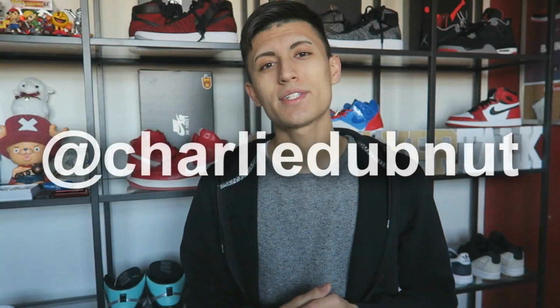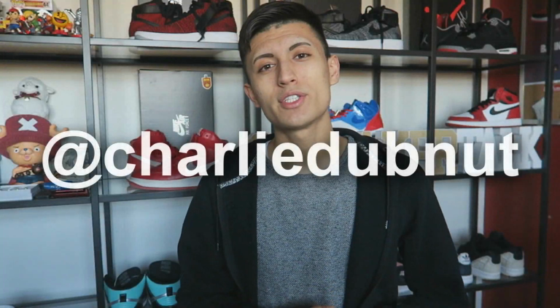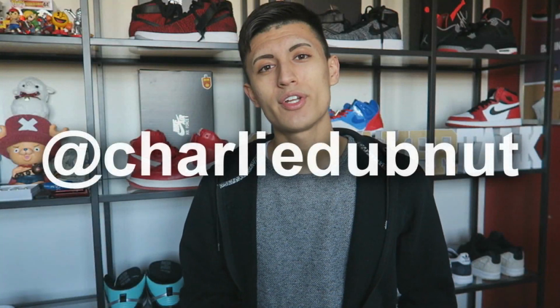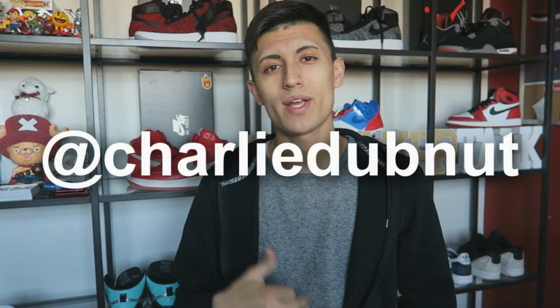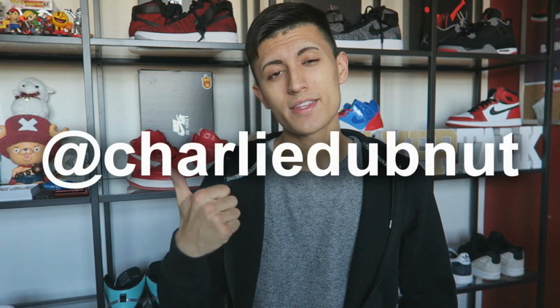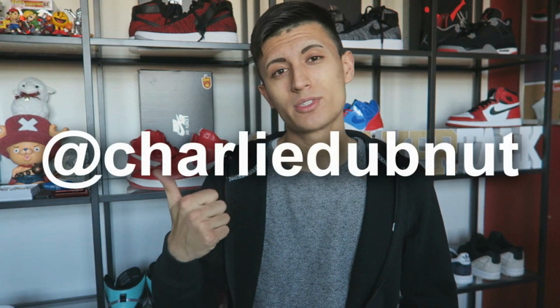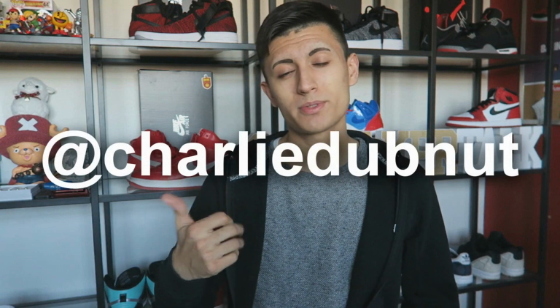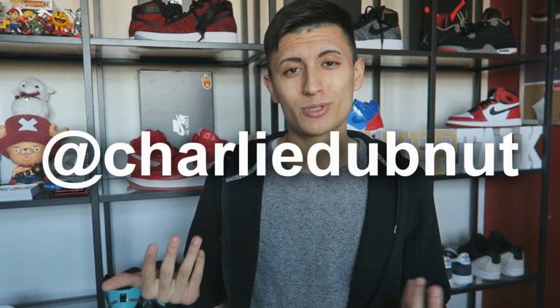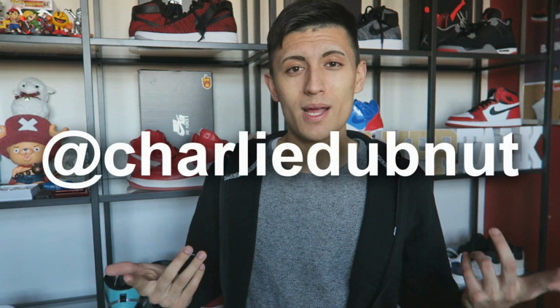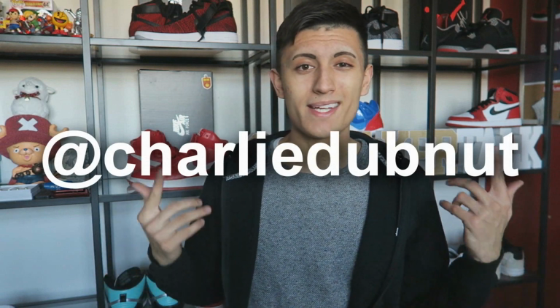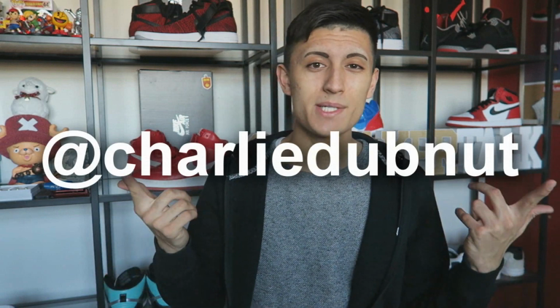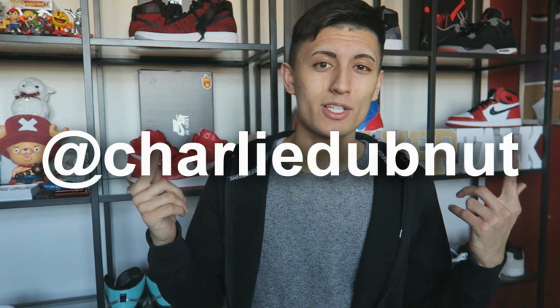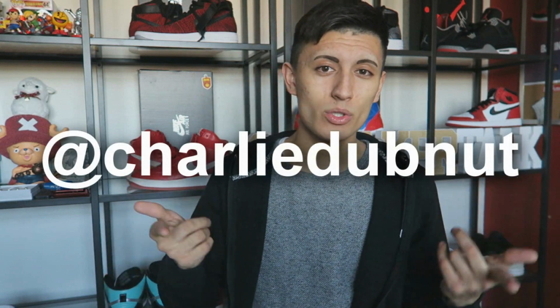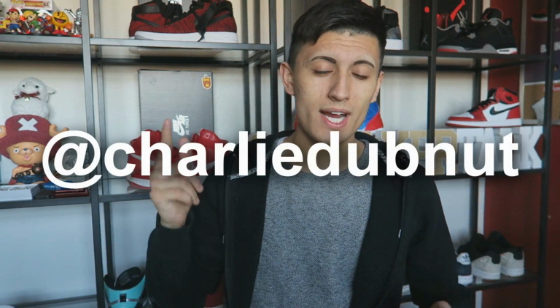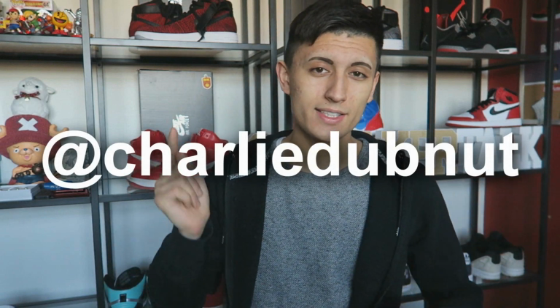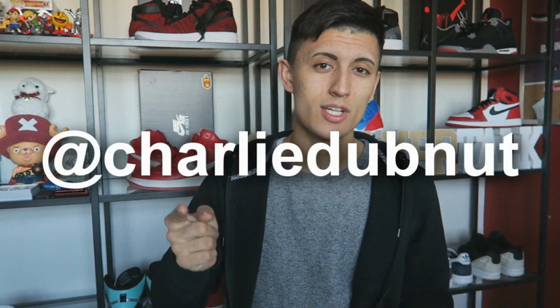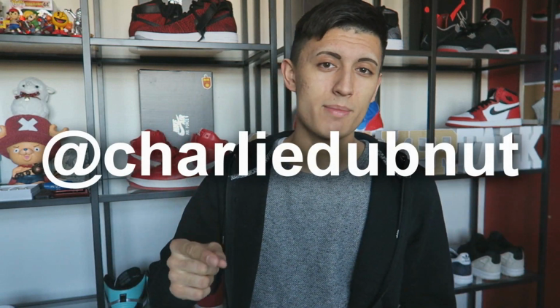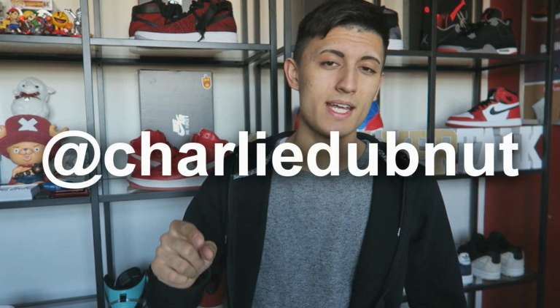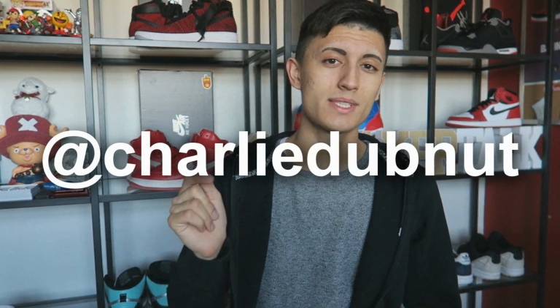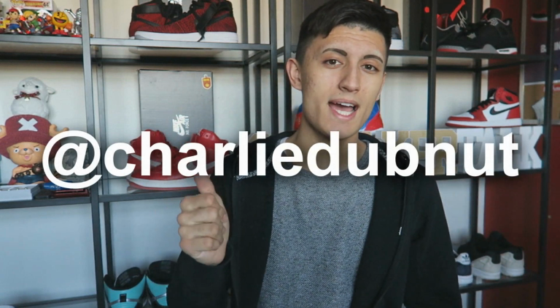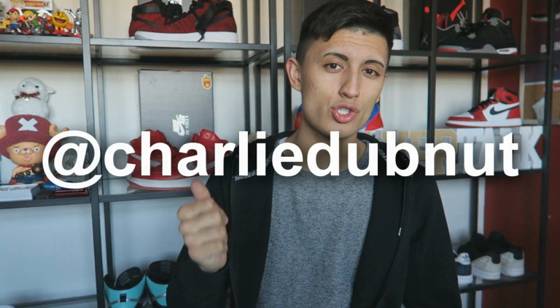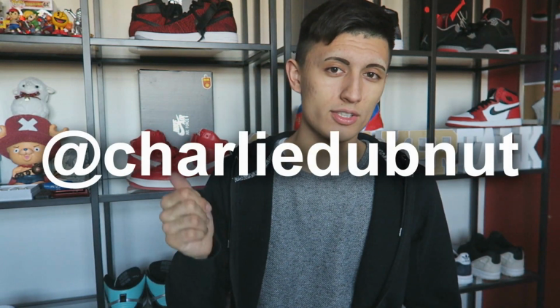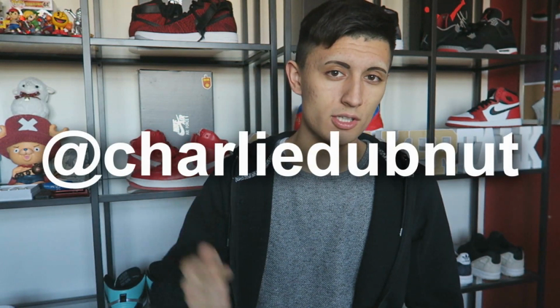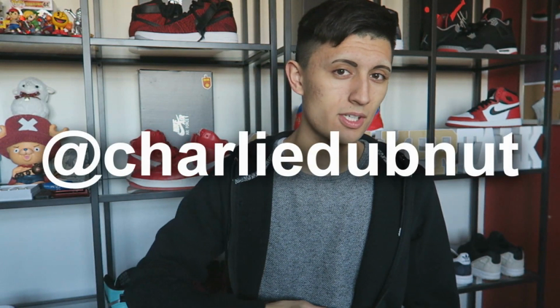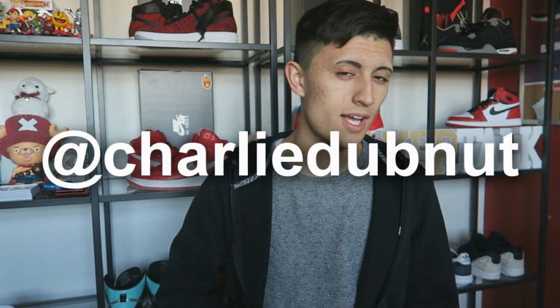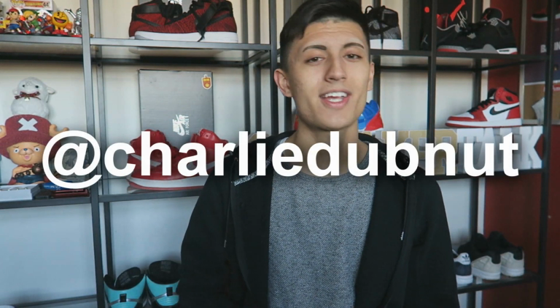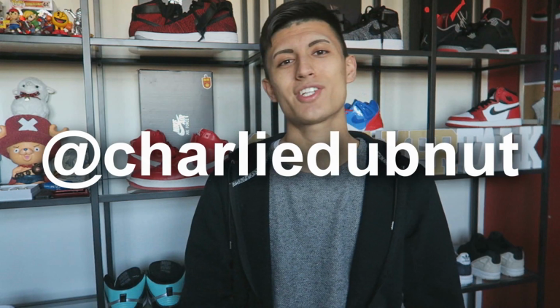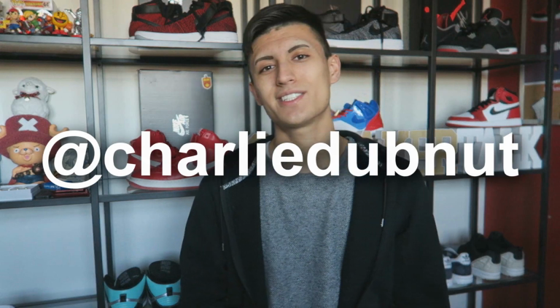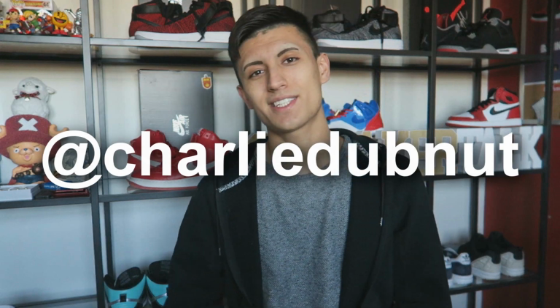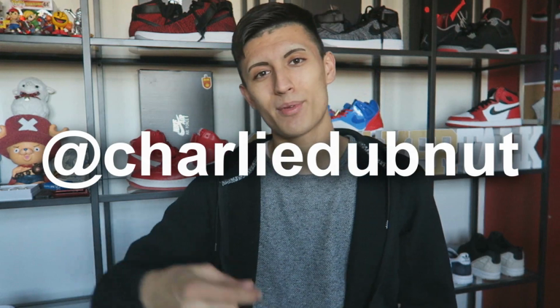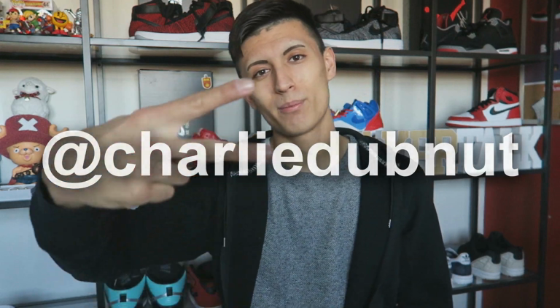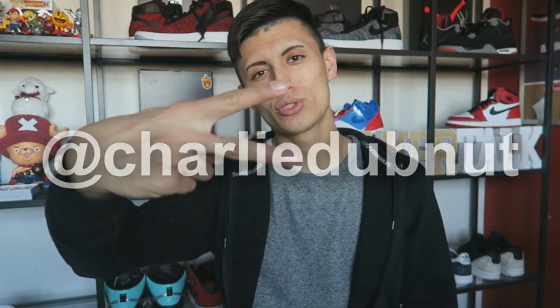That's it for this video. Hit that thumbs up, subscribe, and catch me on Twitter and Instagram. My name is at Charlie Dovenut. I'll catch you guys next time. Peace.